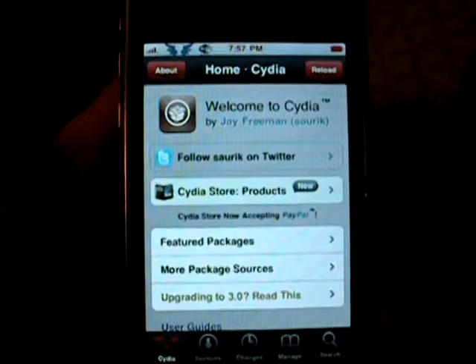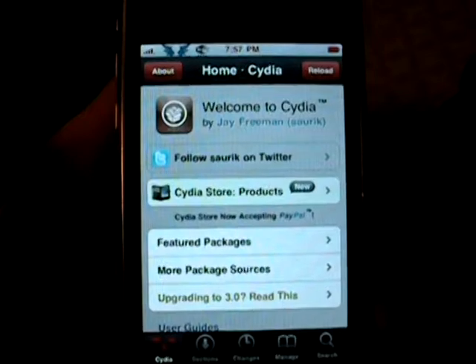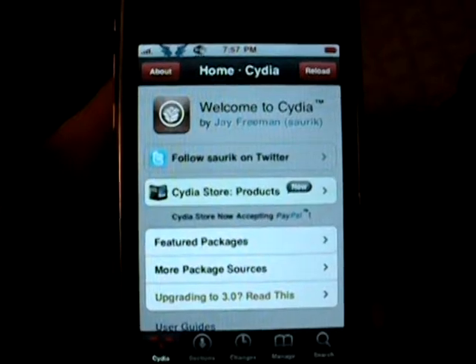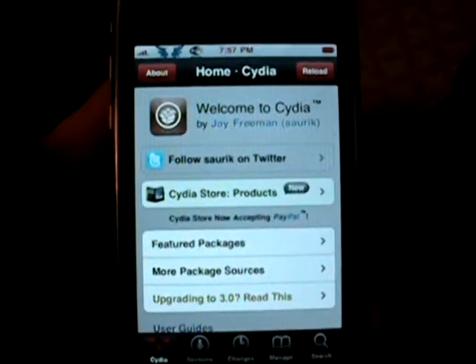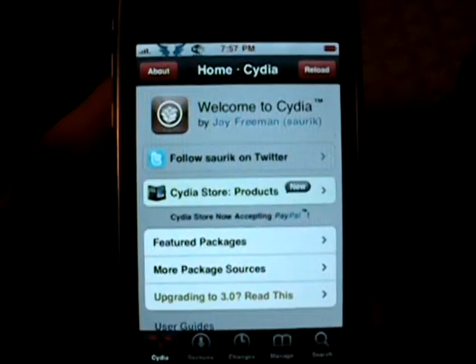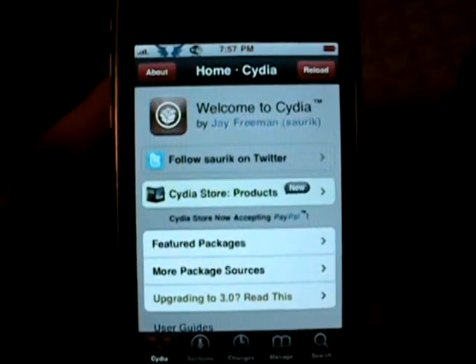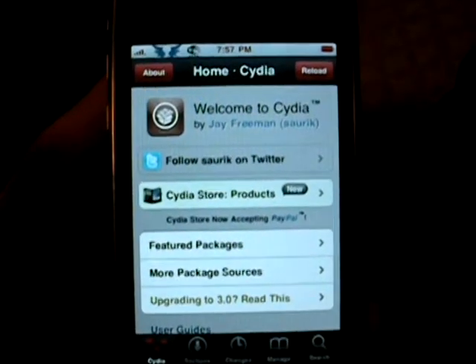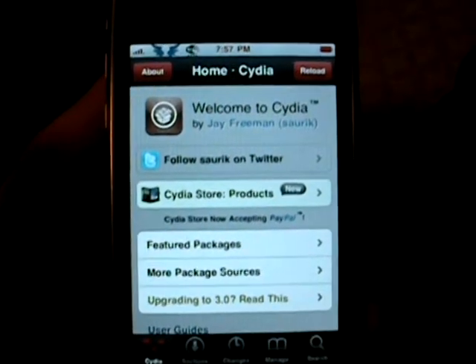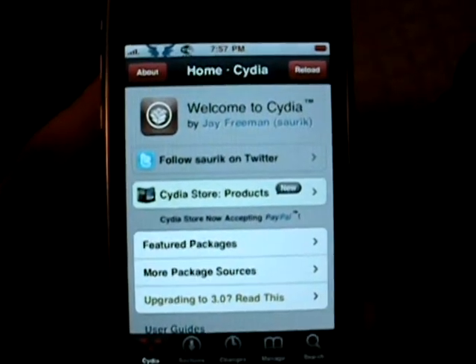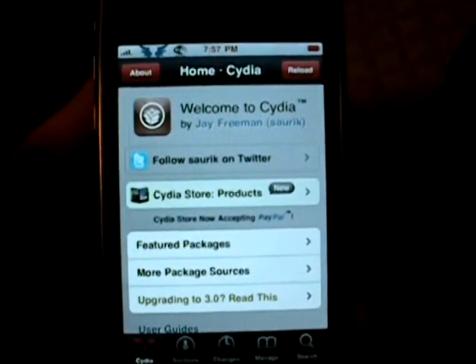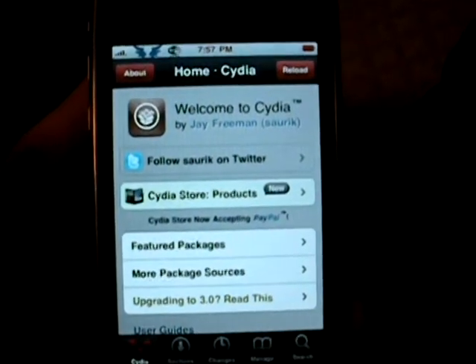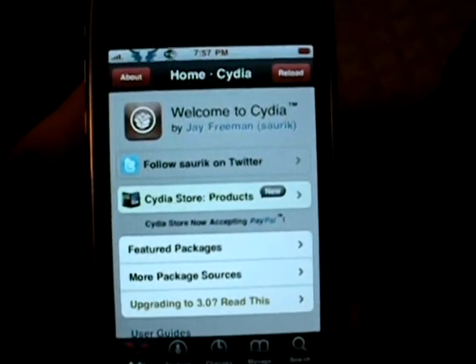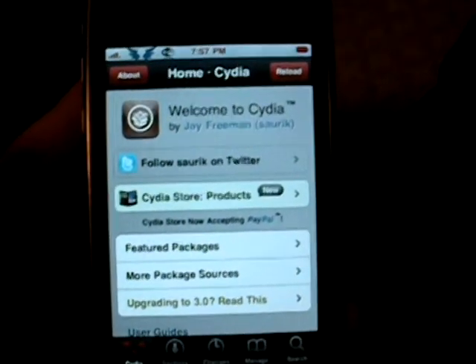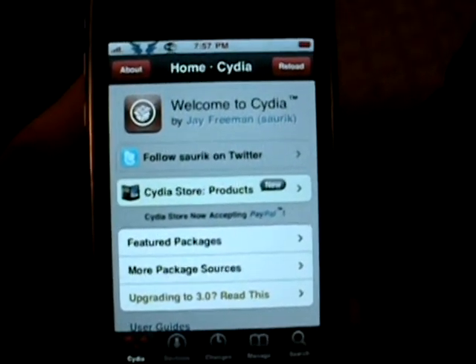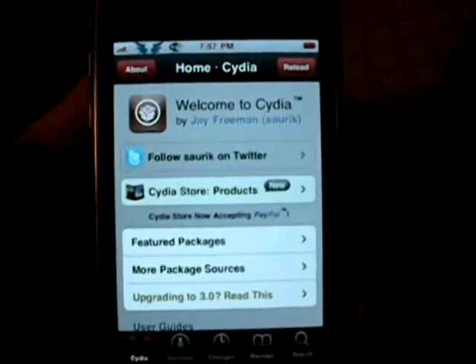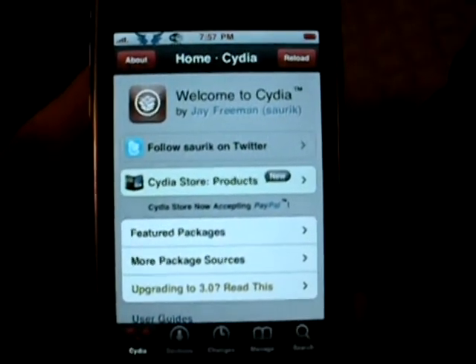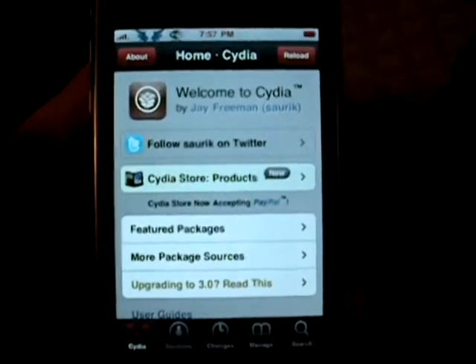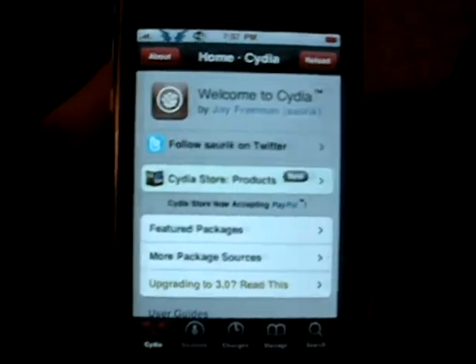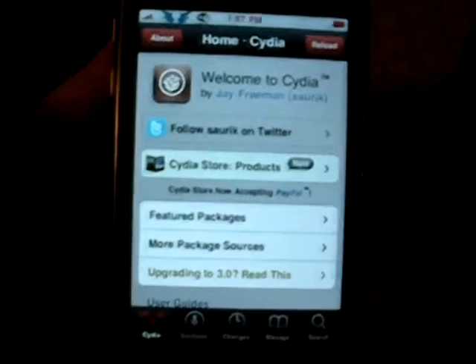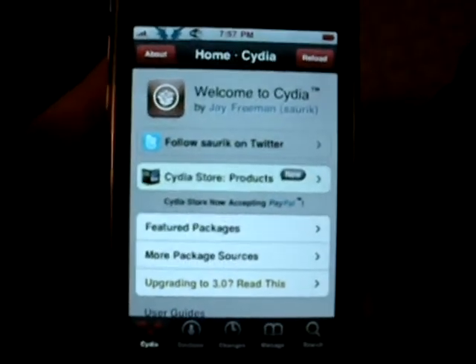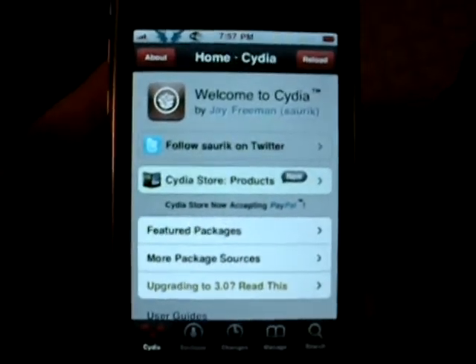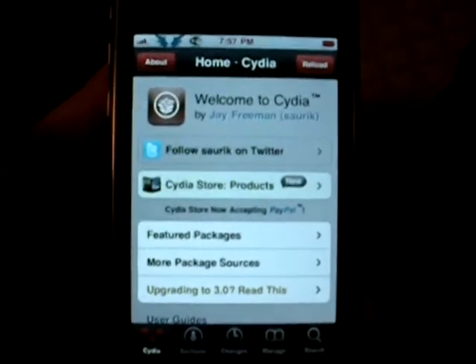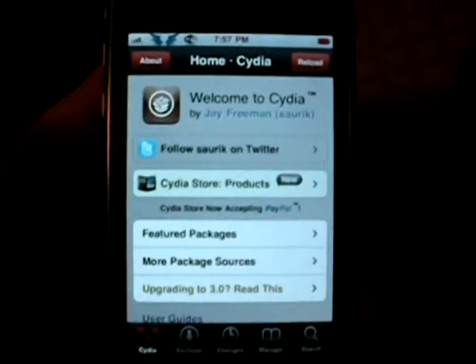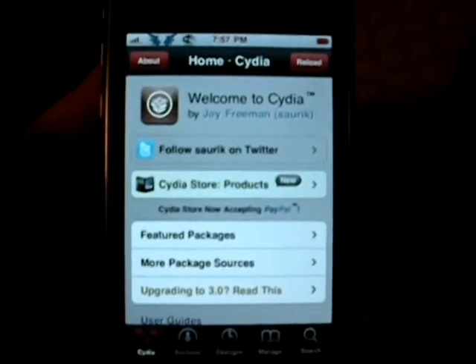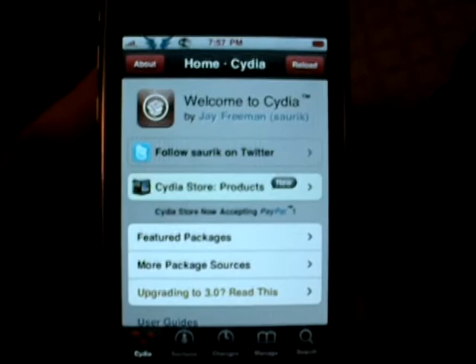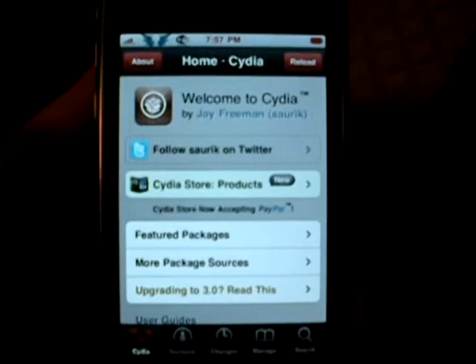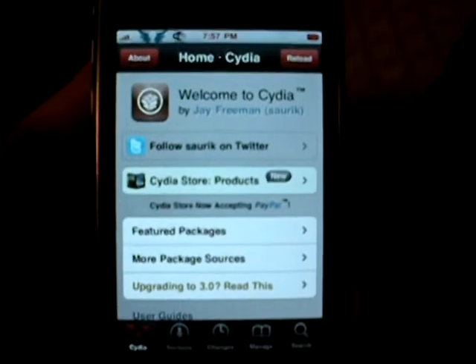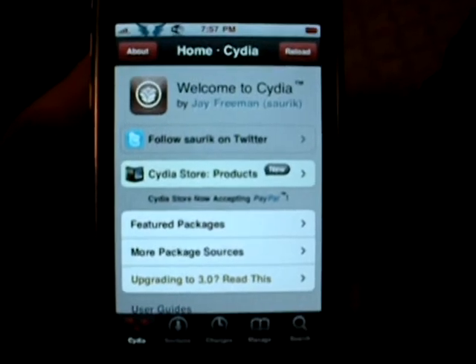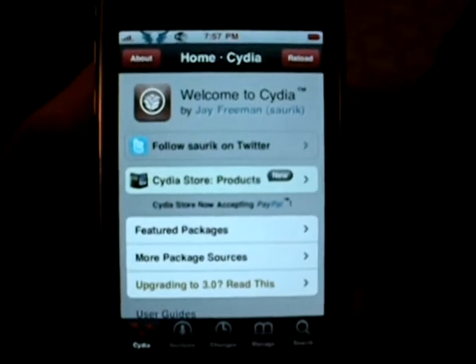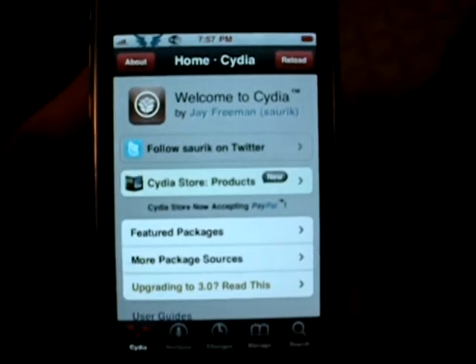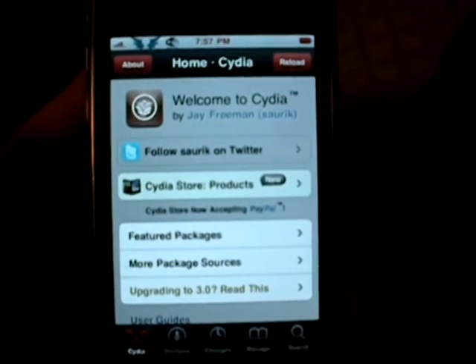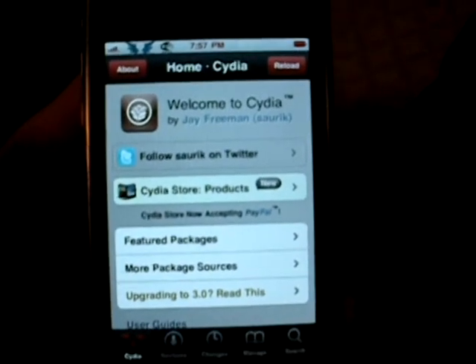Hey guys, I'm going to show you how to unlock your iPhone 3G on the 3.0 firmware.